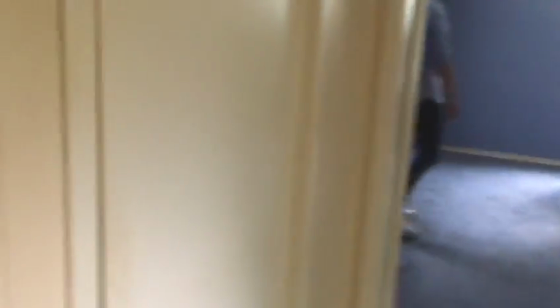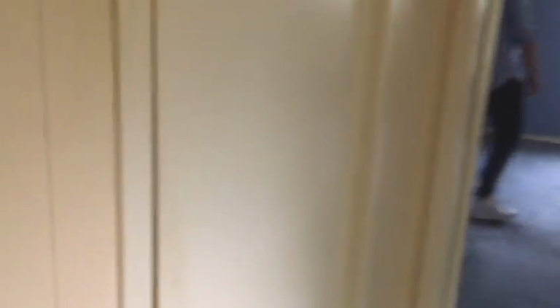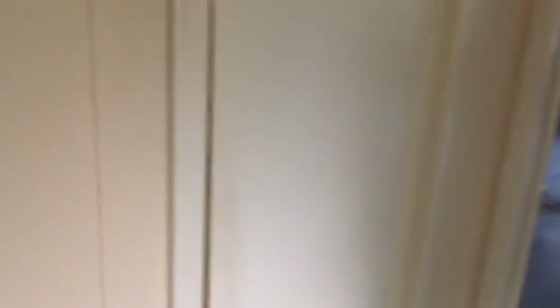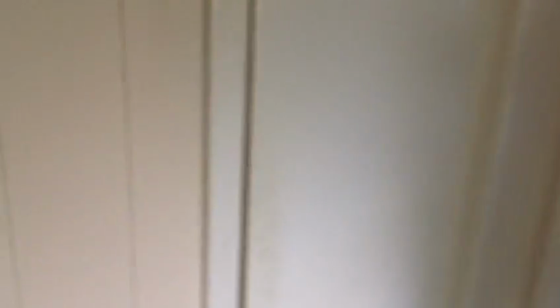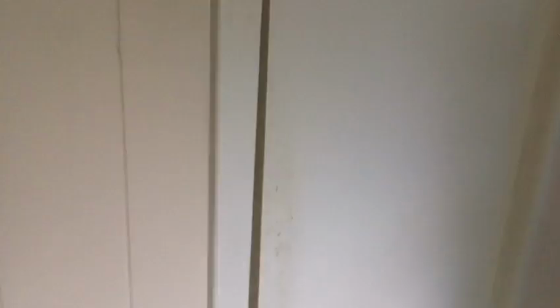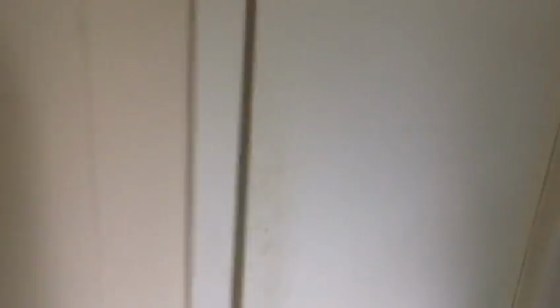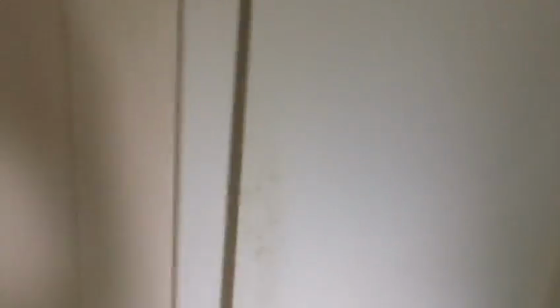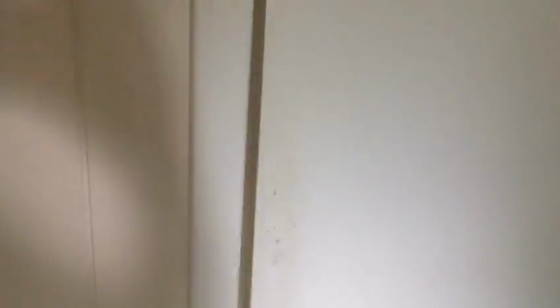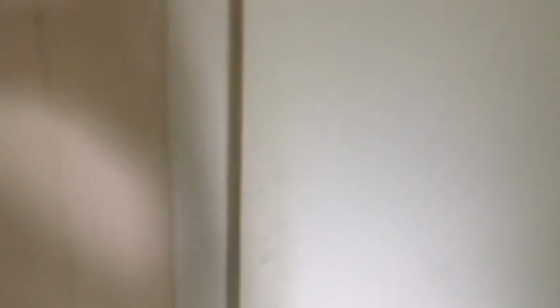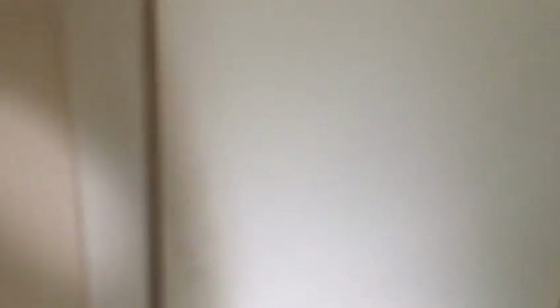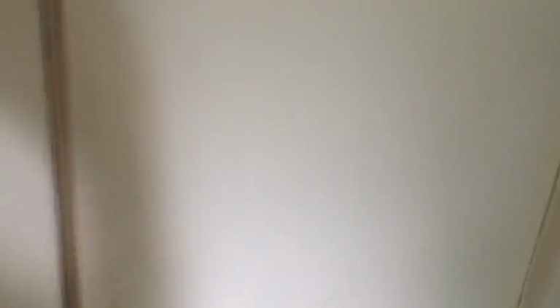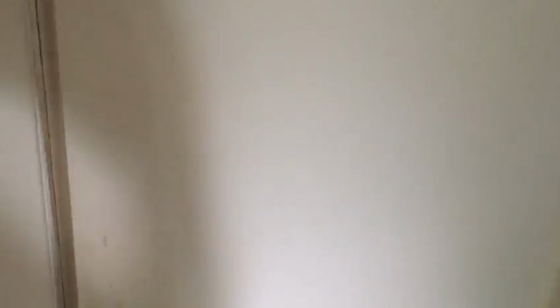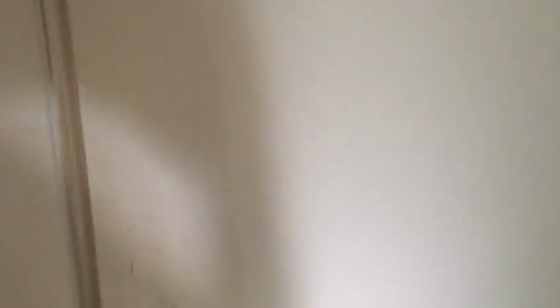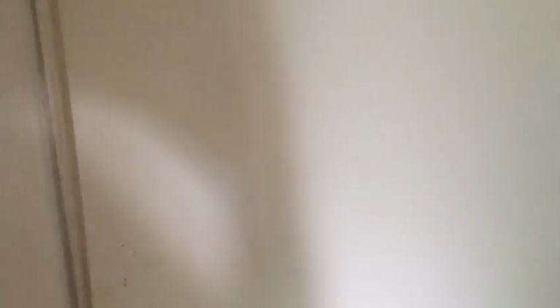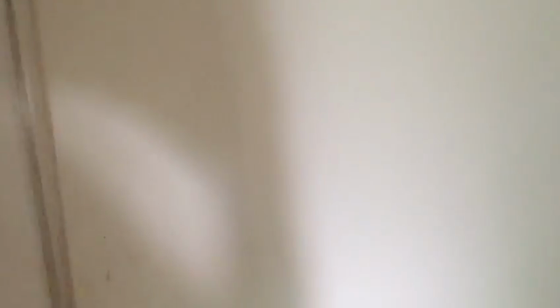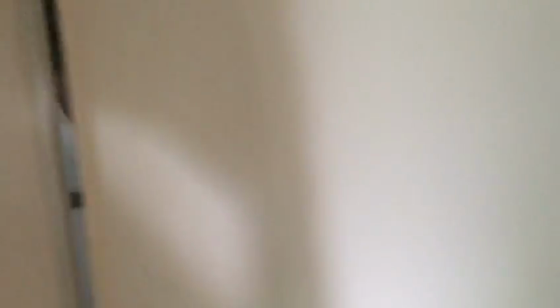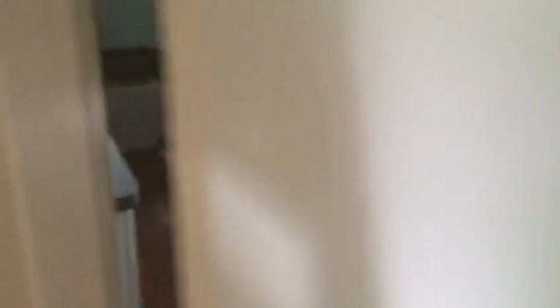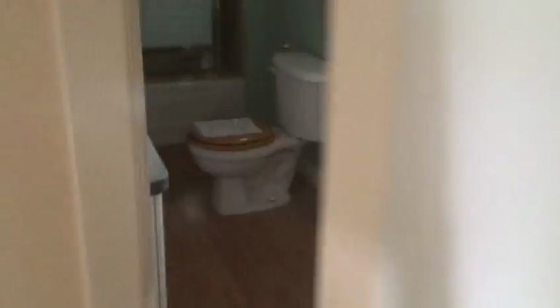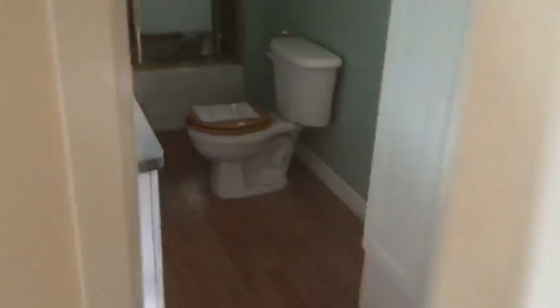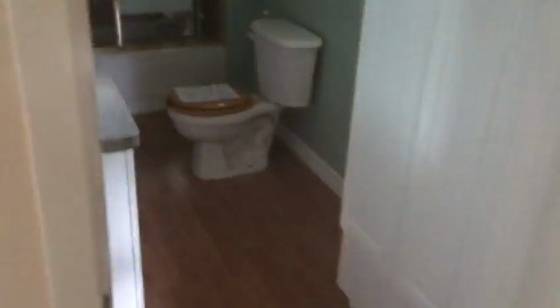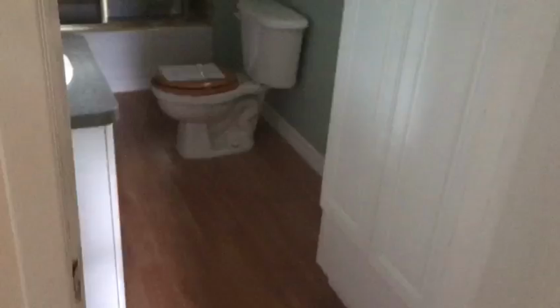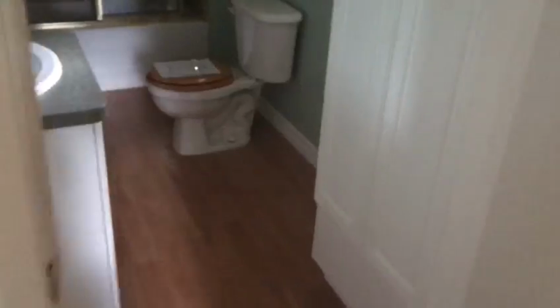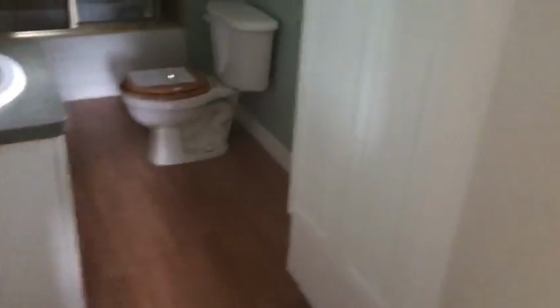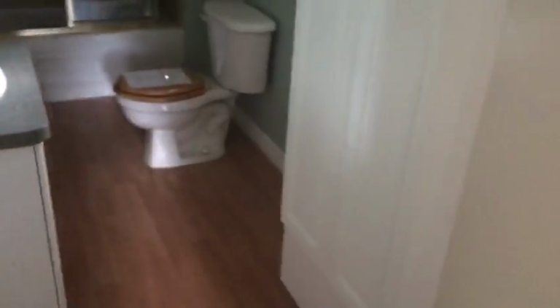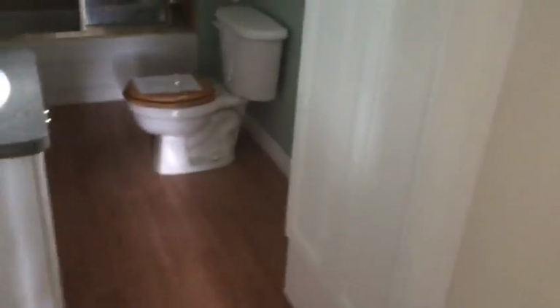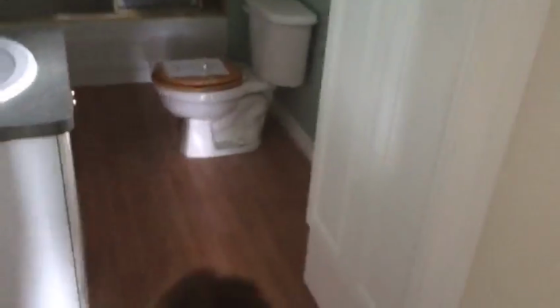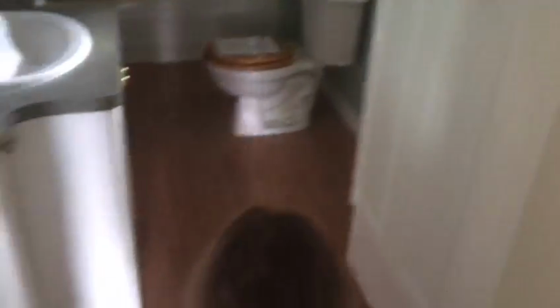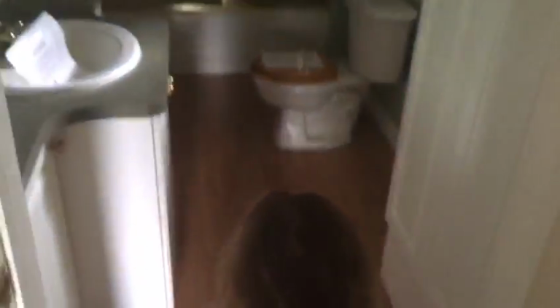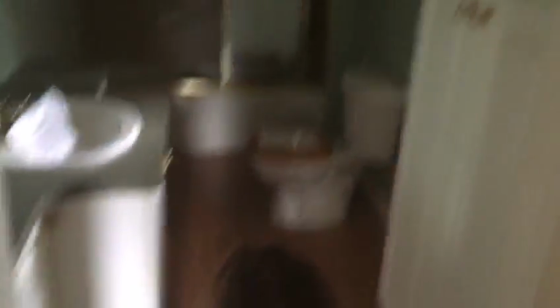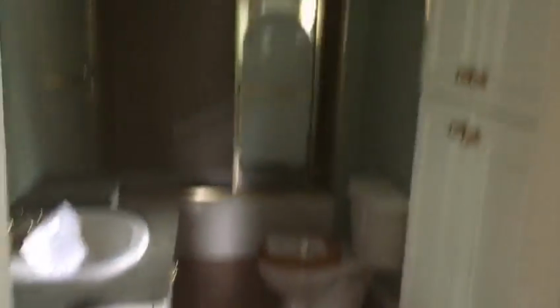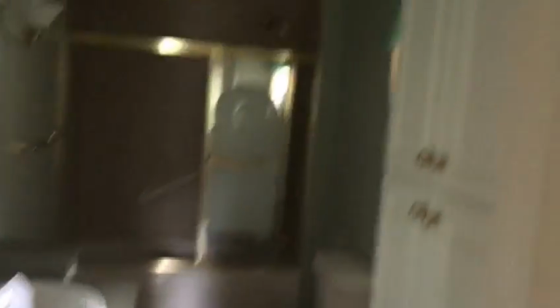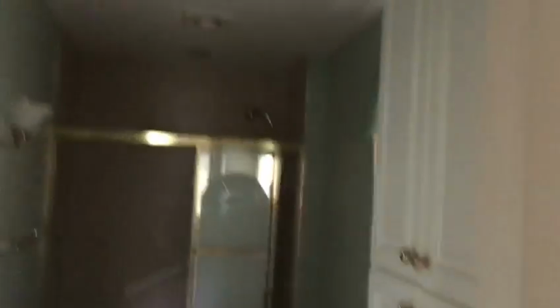One minute, Davey. Let me just look at the last two rooms here. And we've got — oh, there you go — a full piece bath.